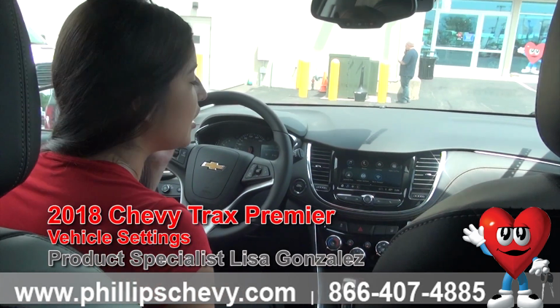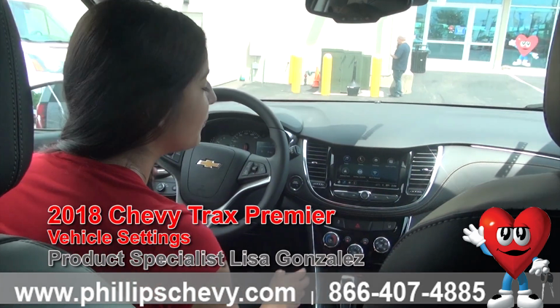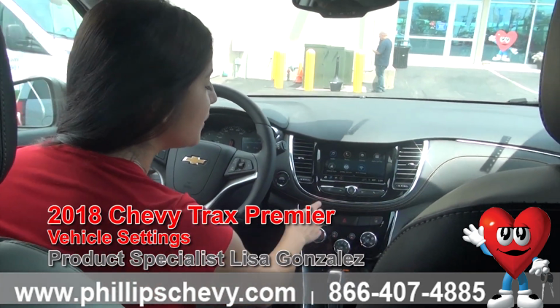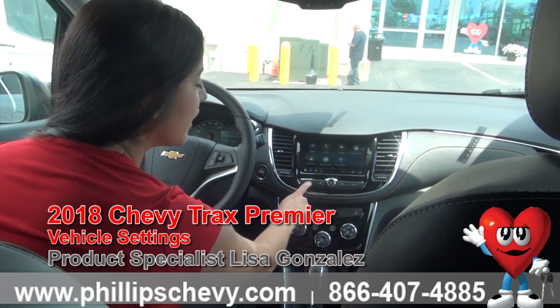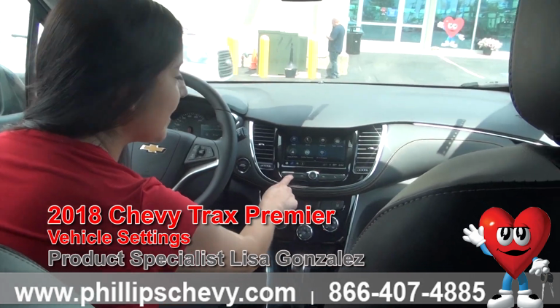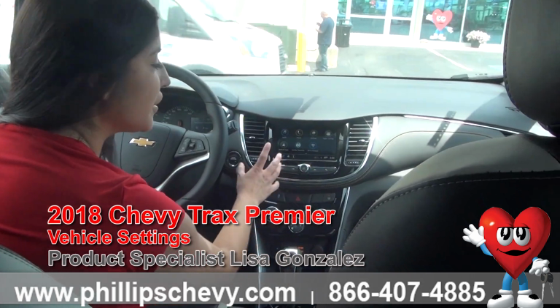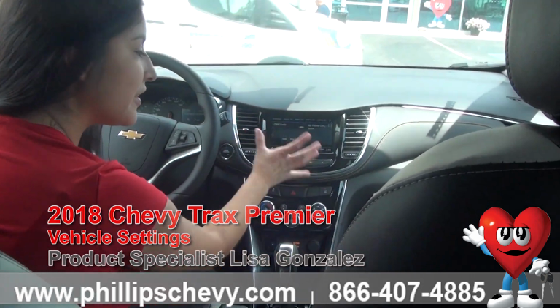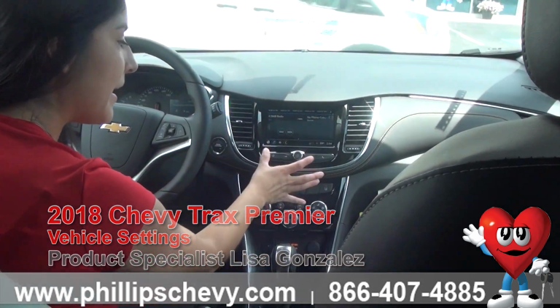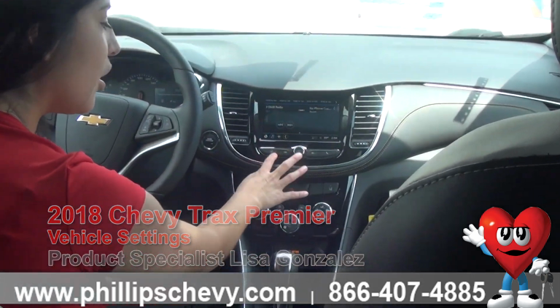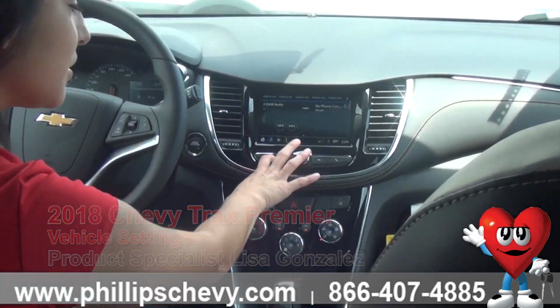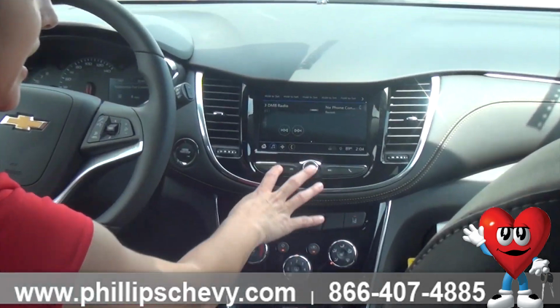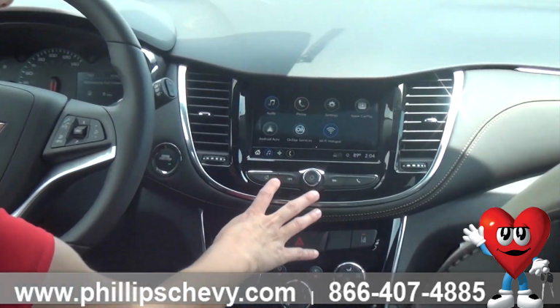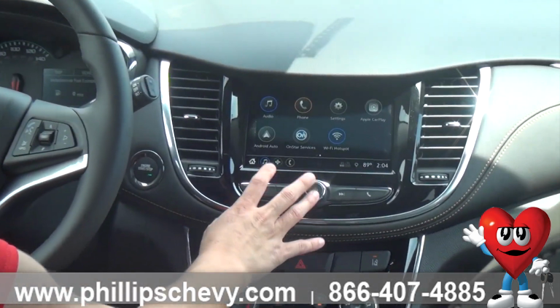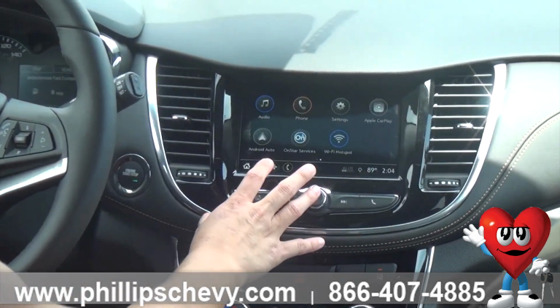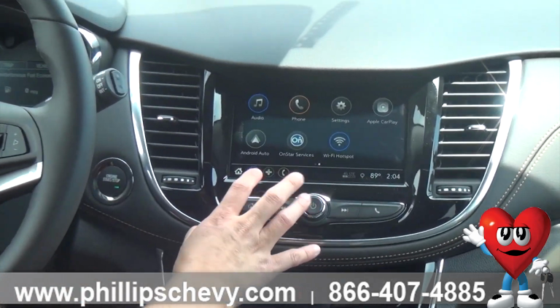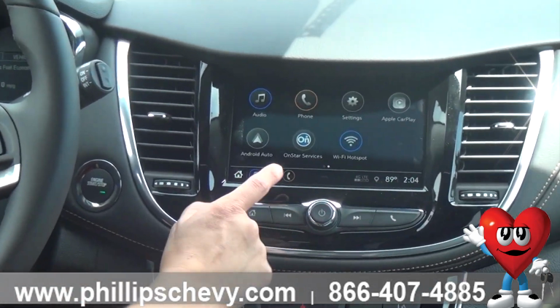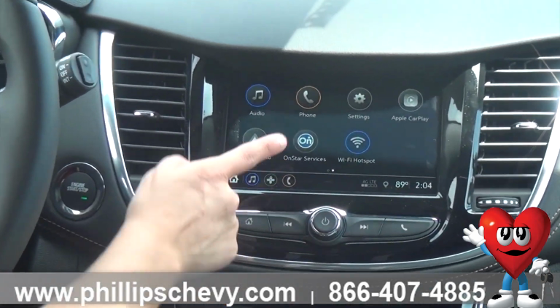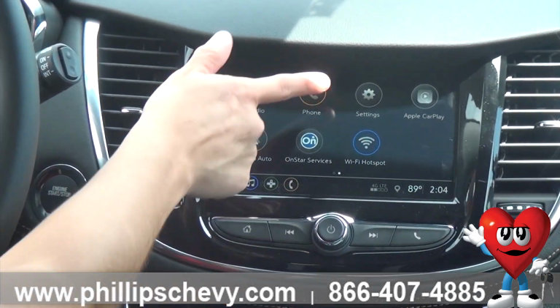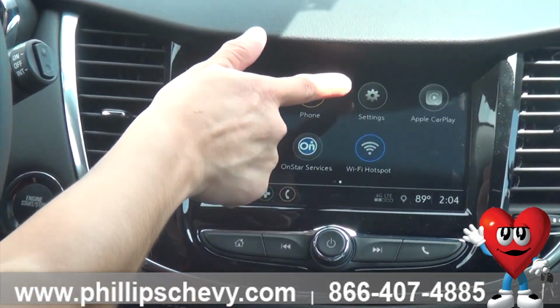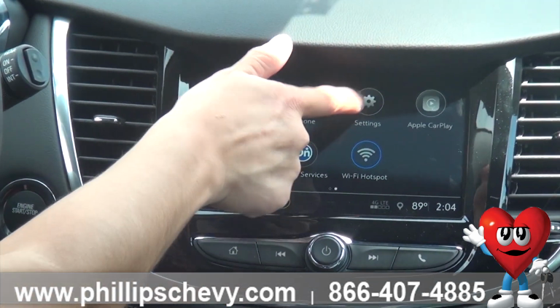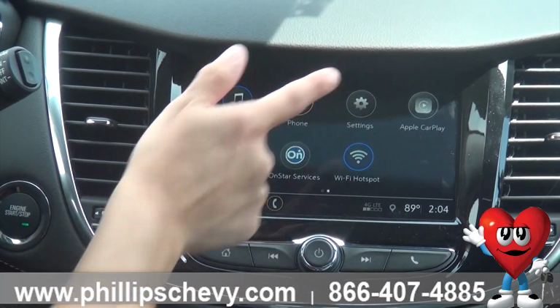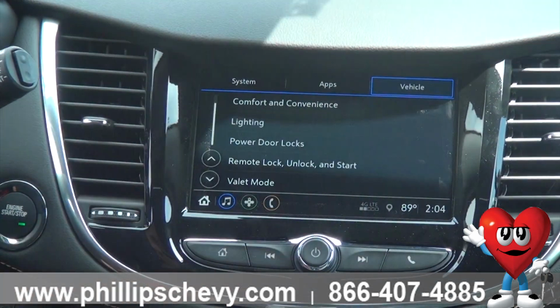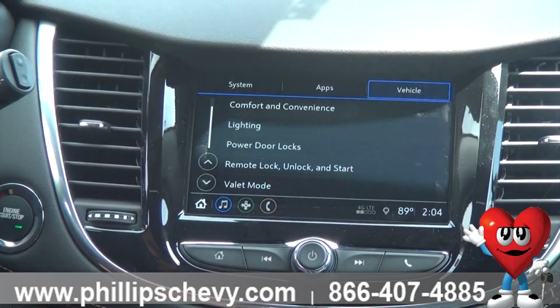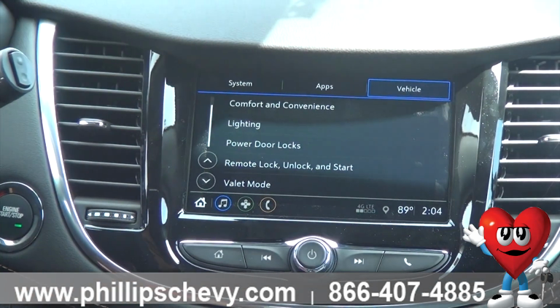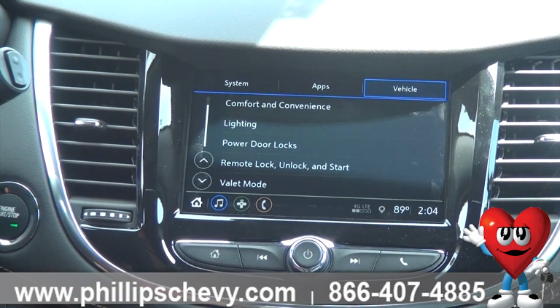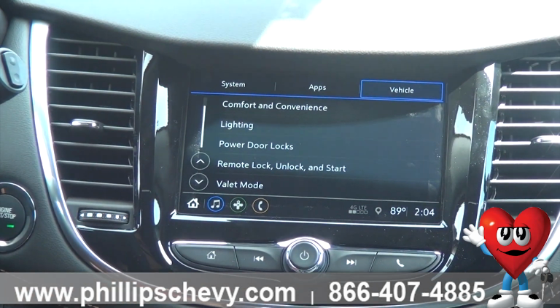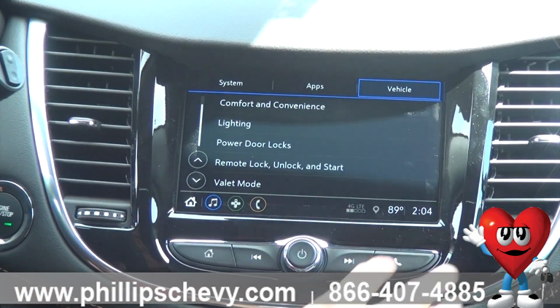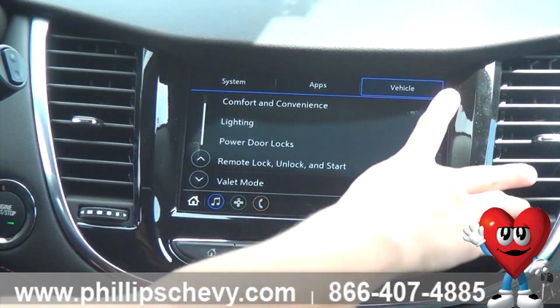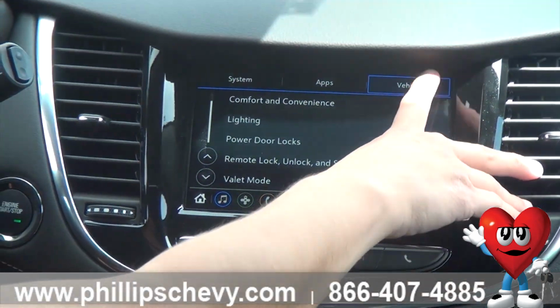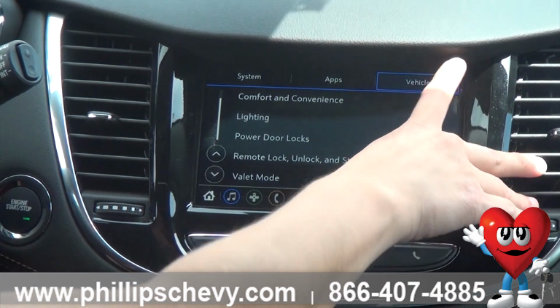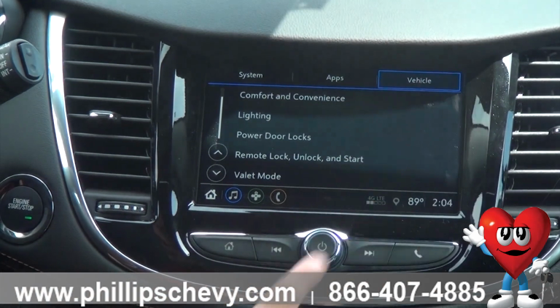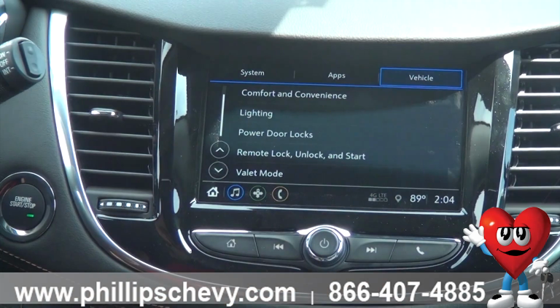First, you're going to make sure you're at the main home screen. You're going to go to the settings icon and make sure you're on vehicle.